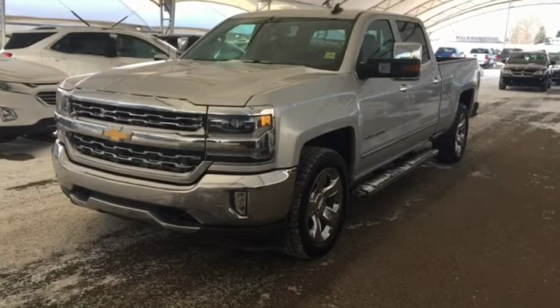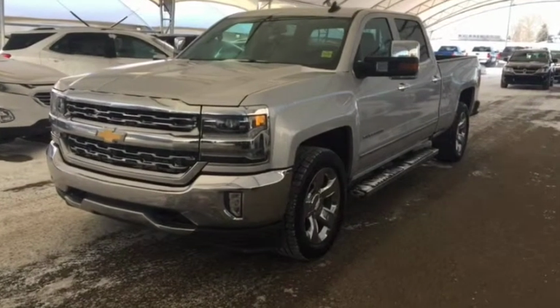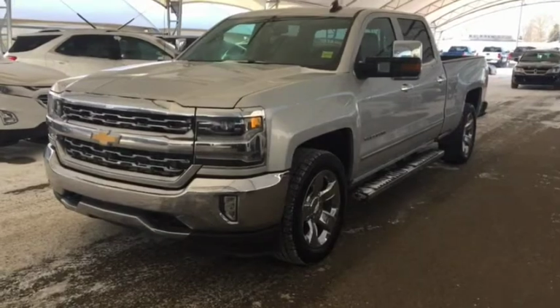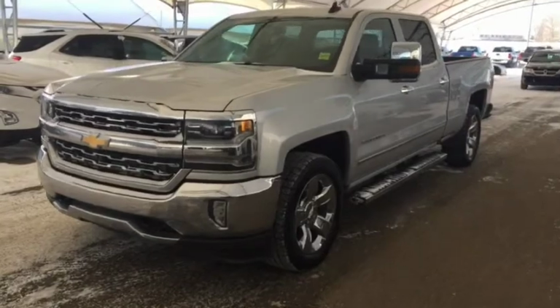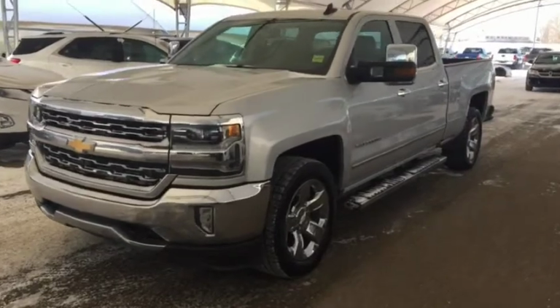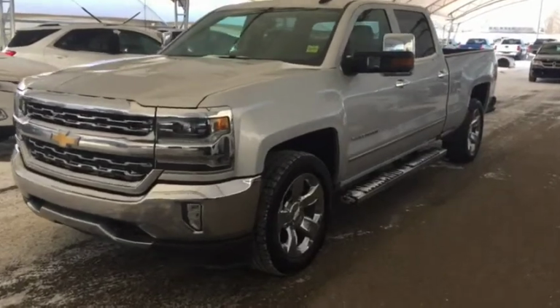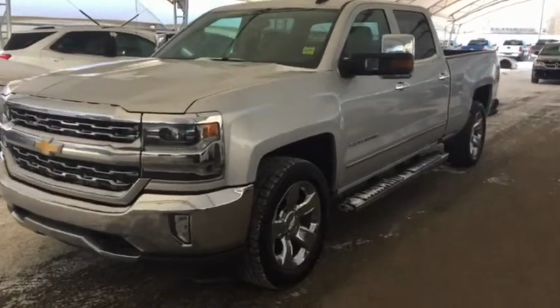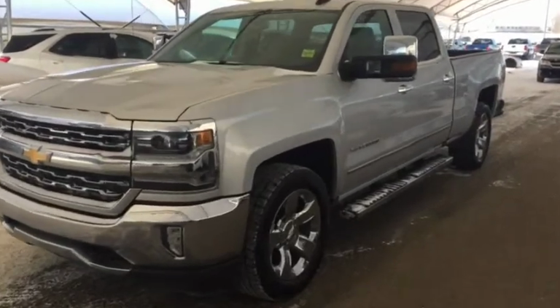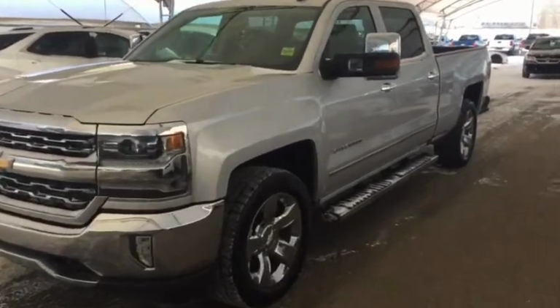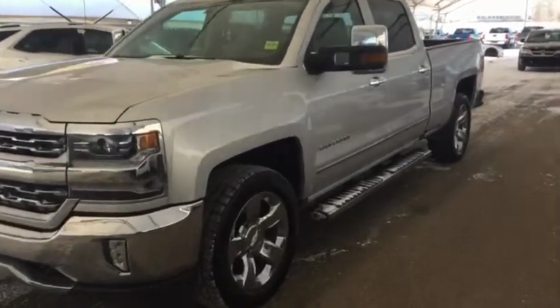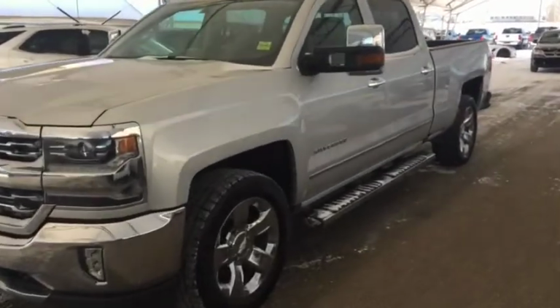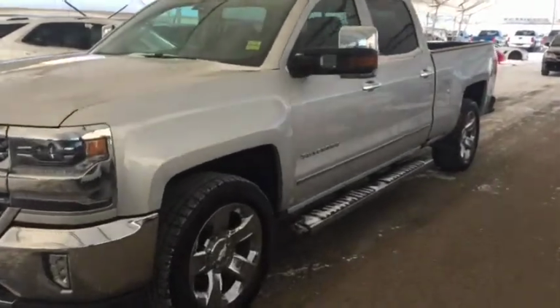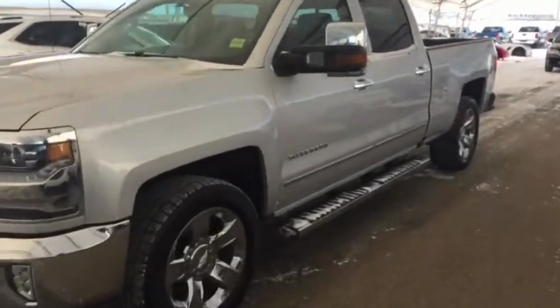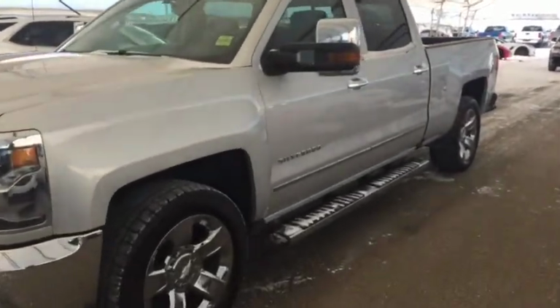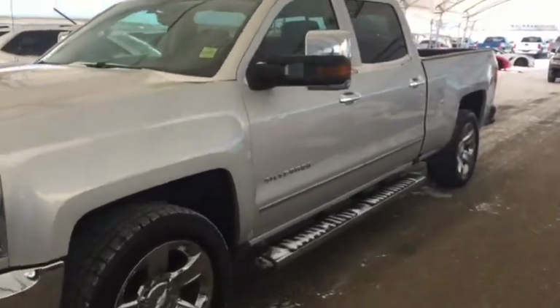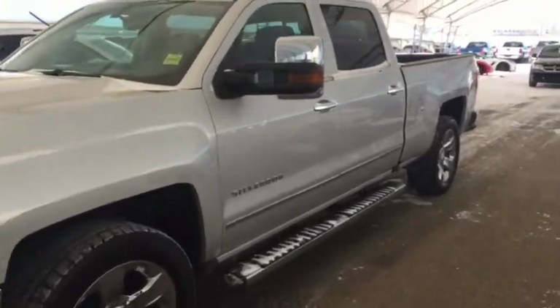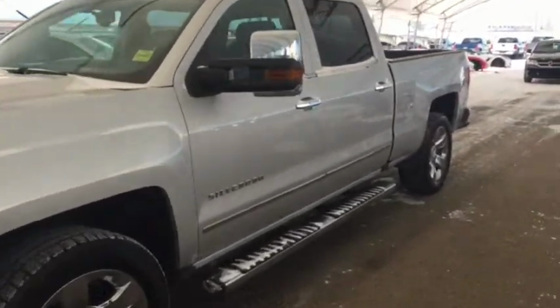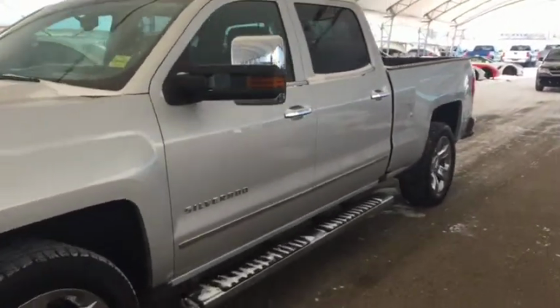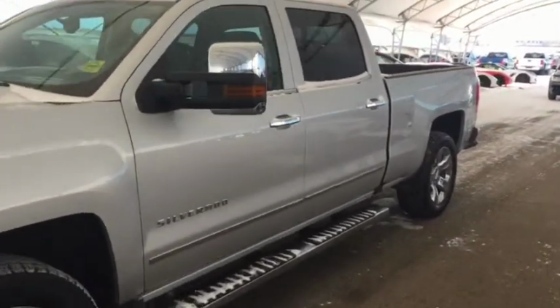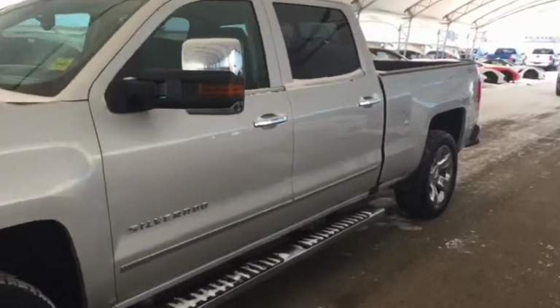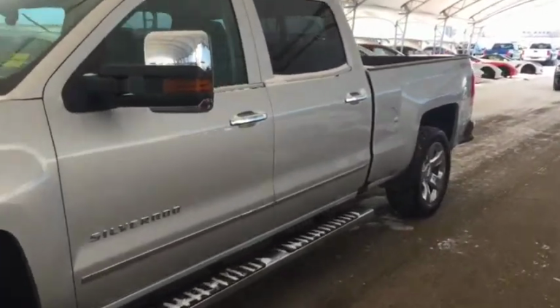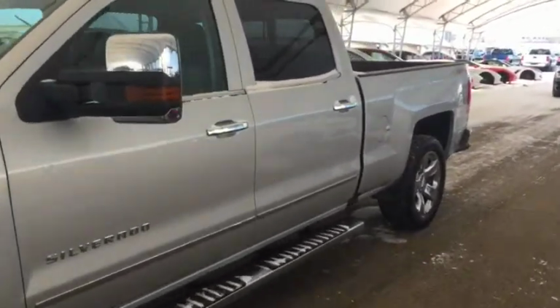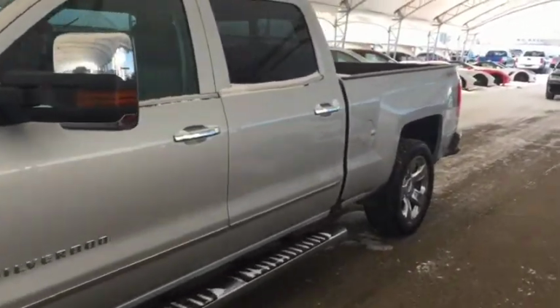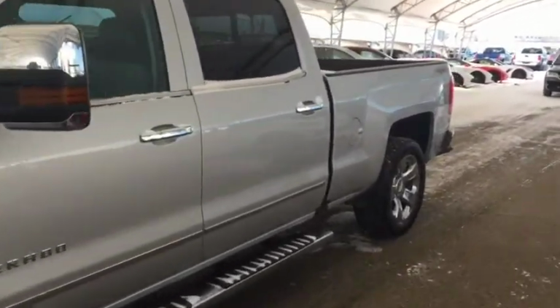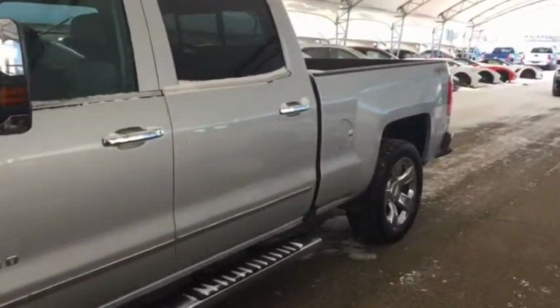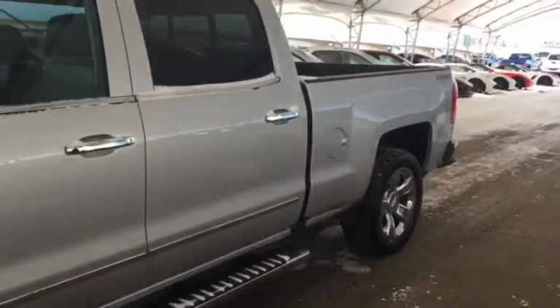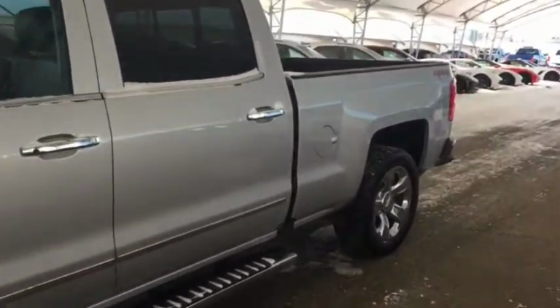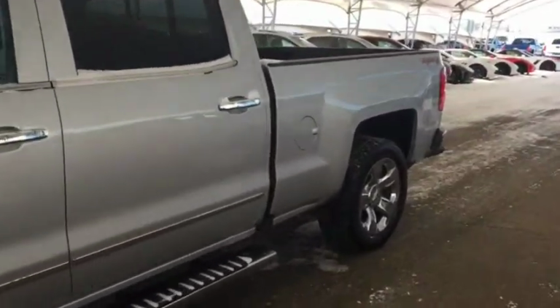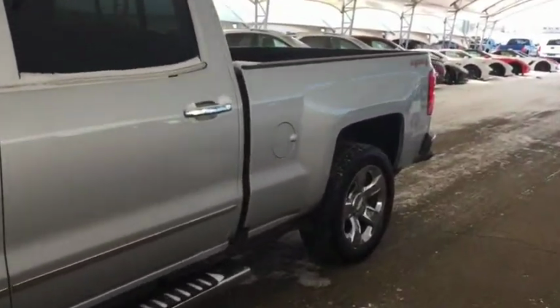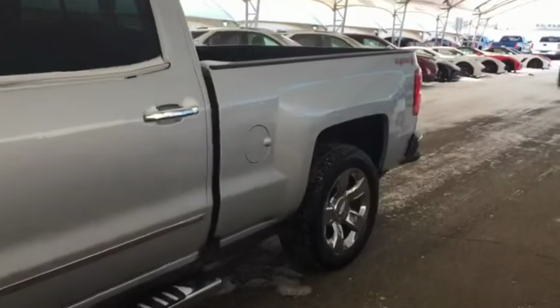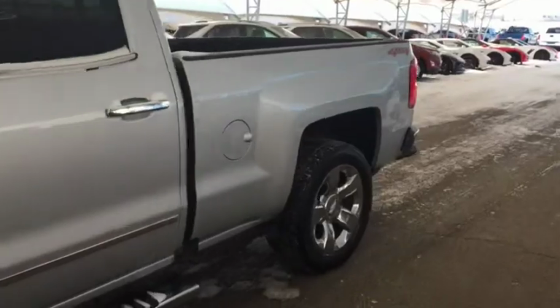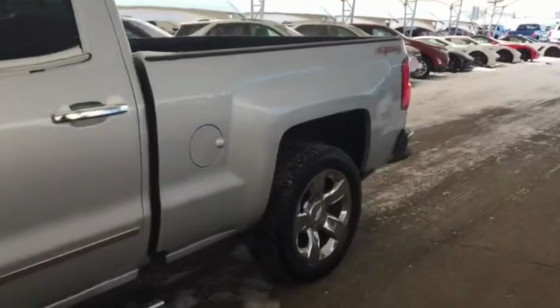Welcome to Davis Chevrolet. This is a pre-owned 2016 Chevrolet Silverado in the color Silver.